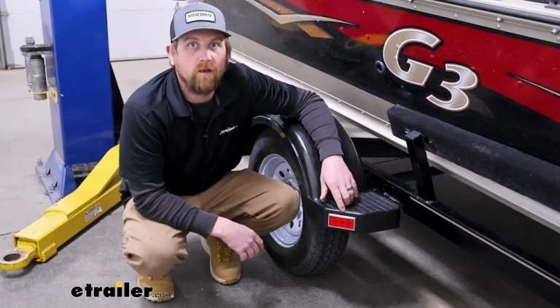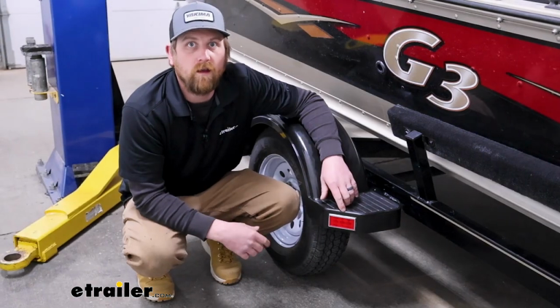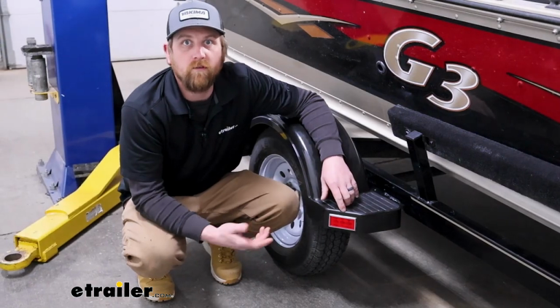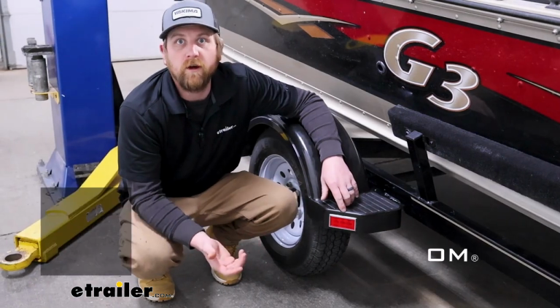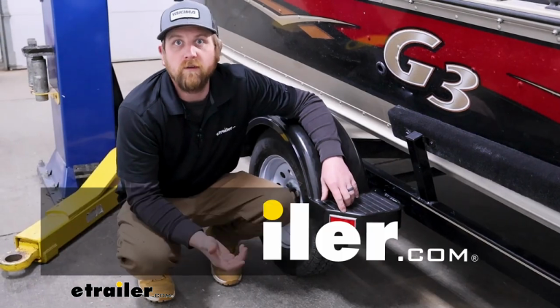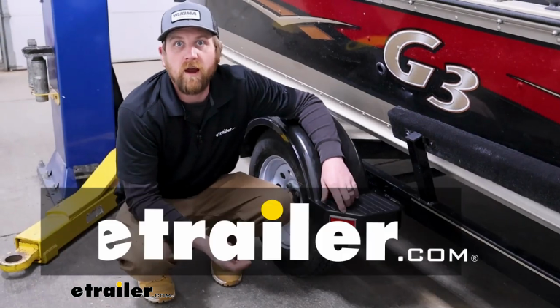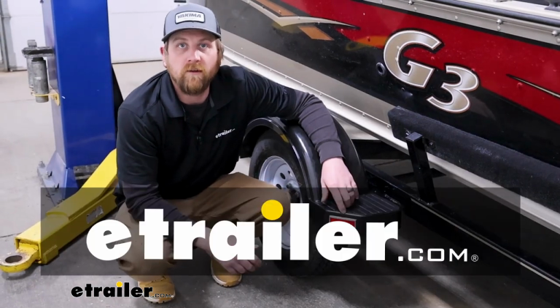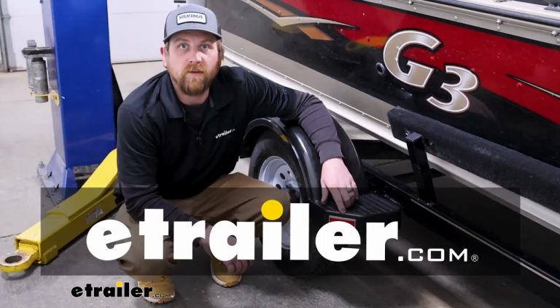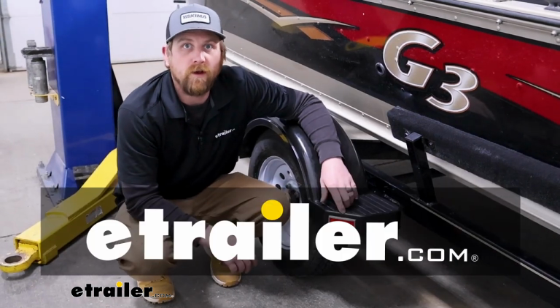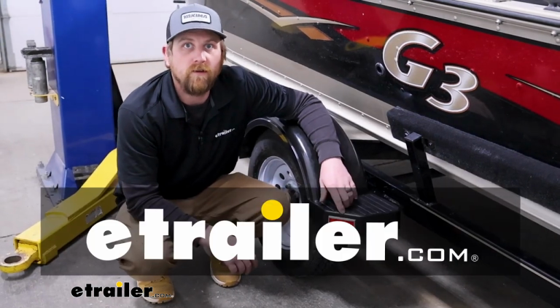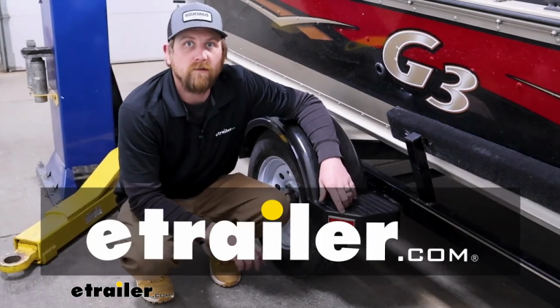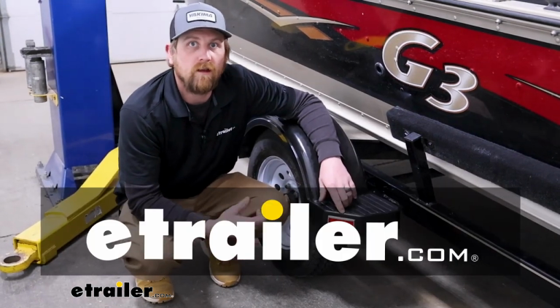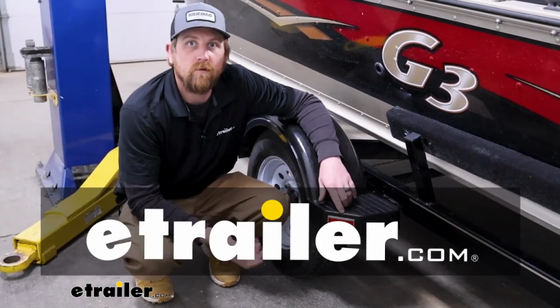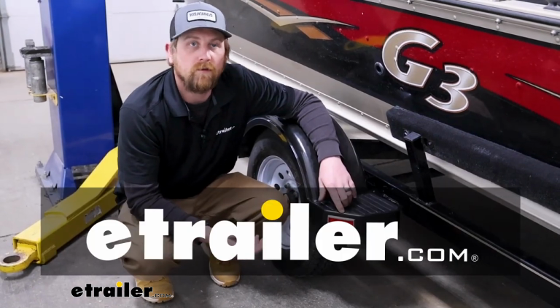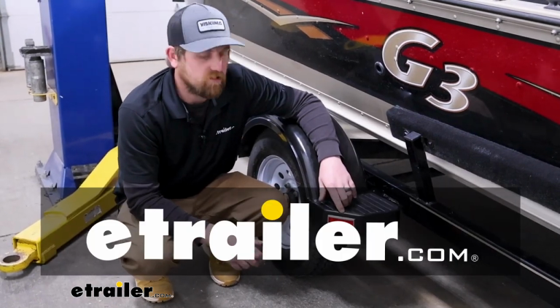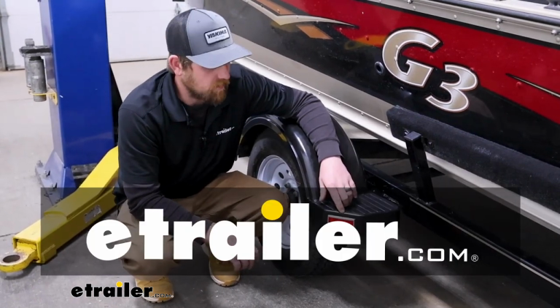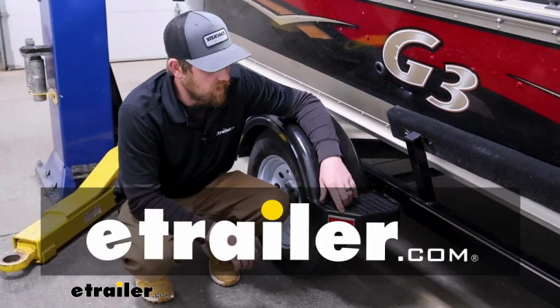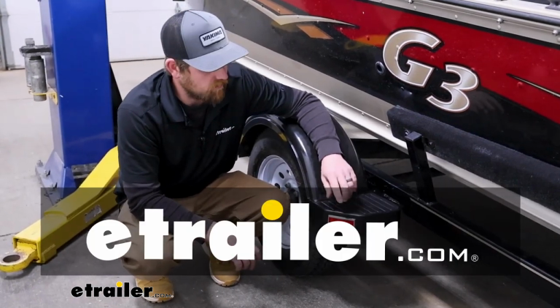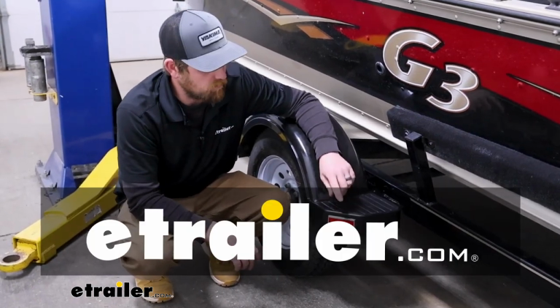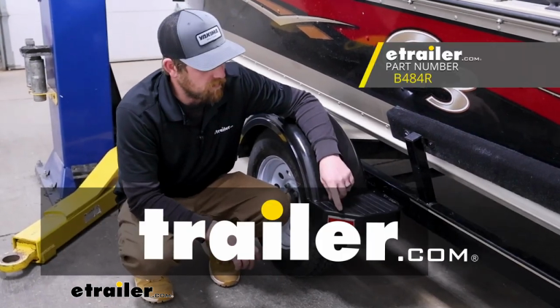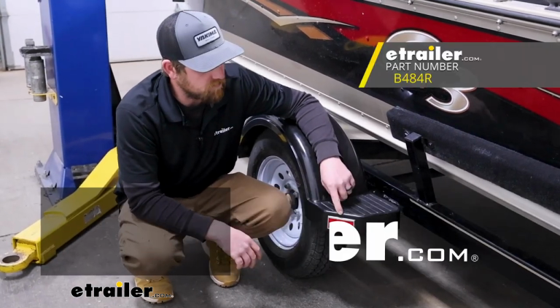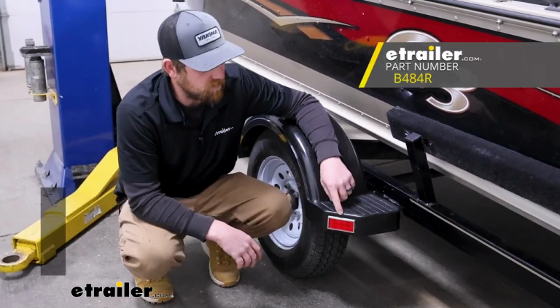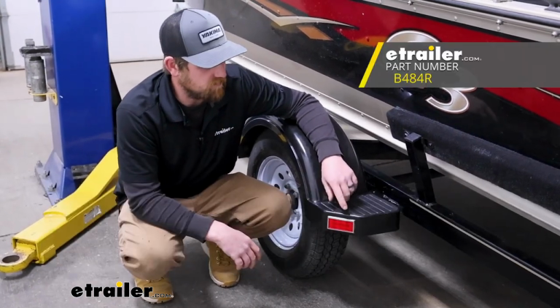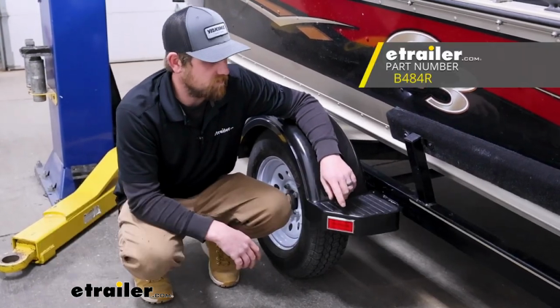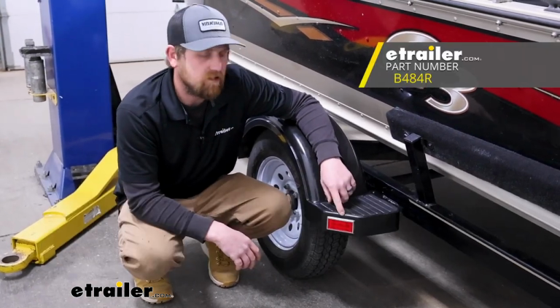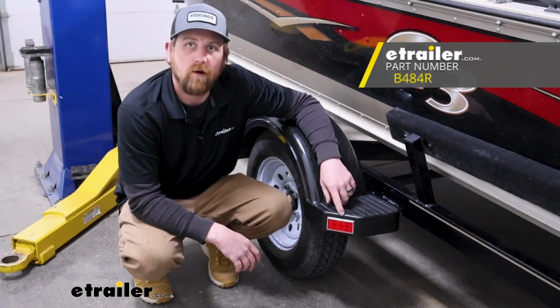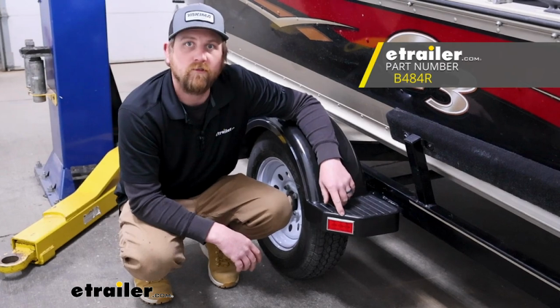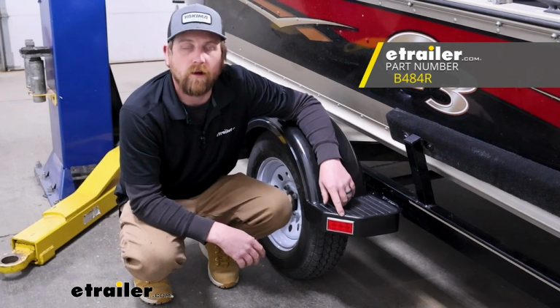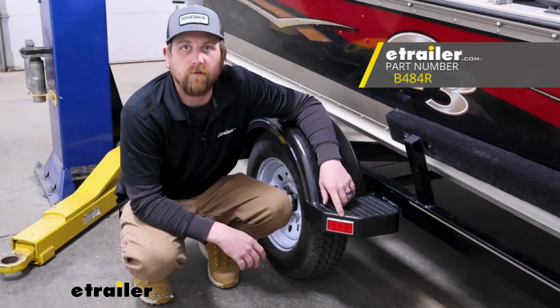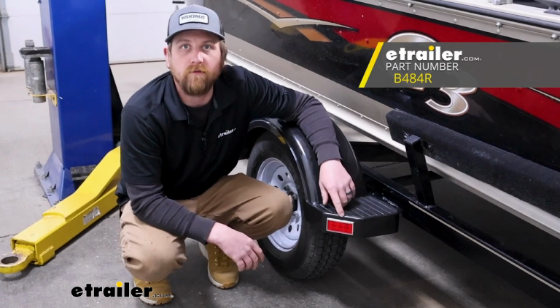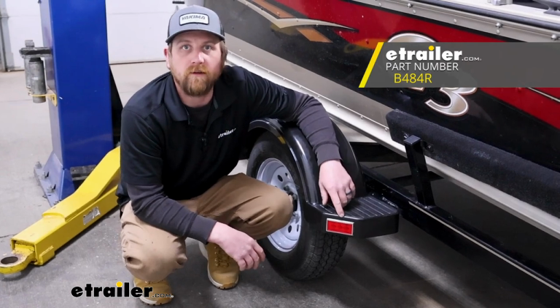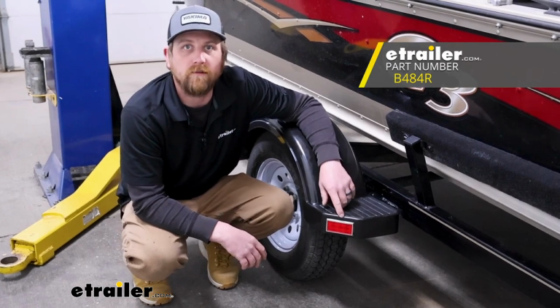Hey everybody, Ryan here at eTrailer. Today we're going to be checking out the Peterson Stick-On Trailer Reflector.